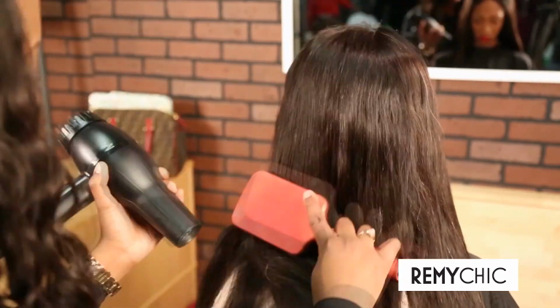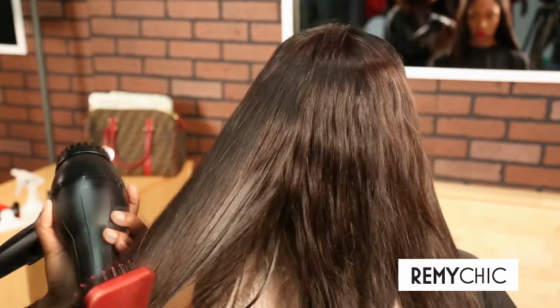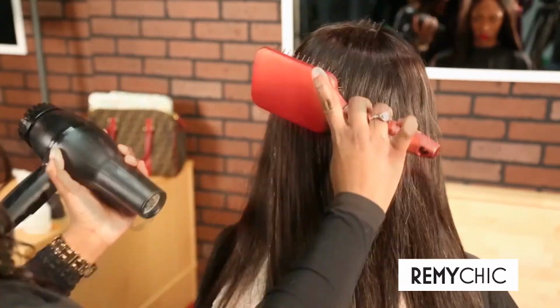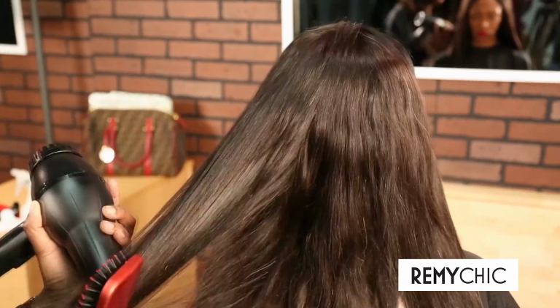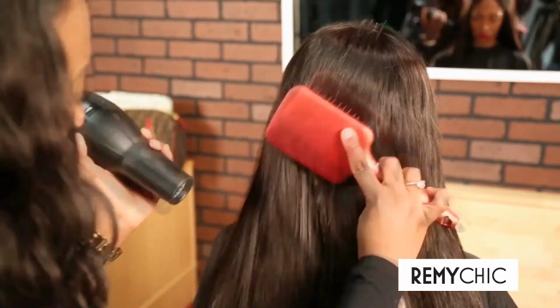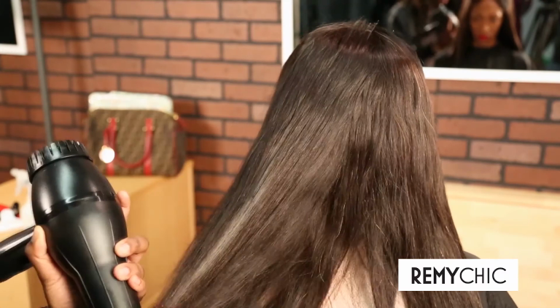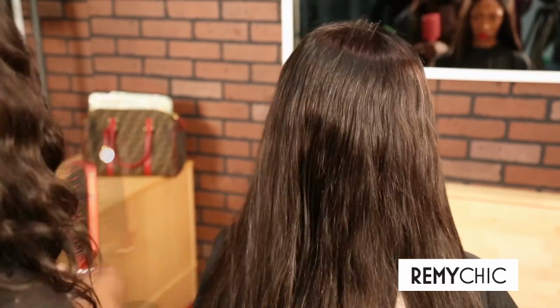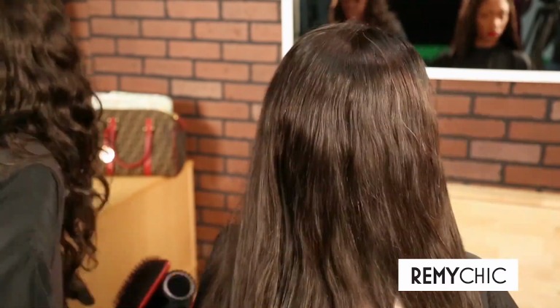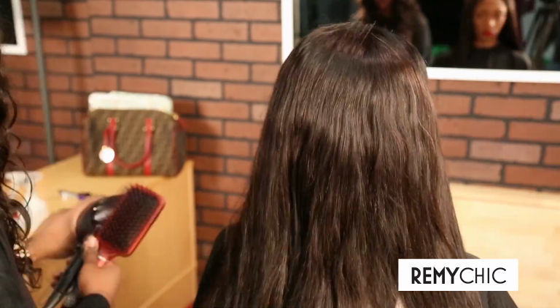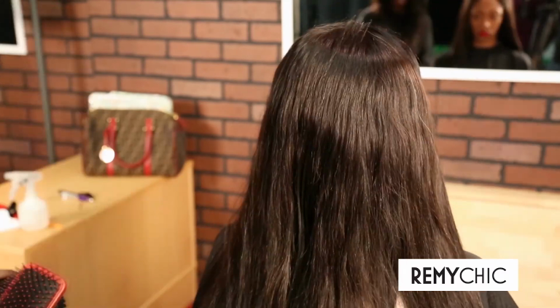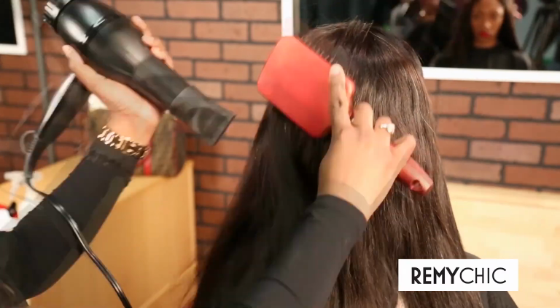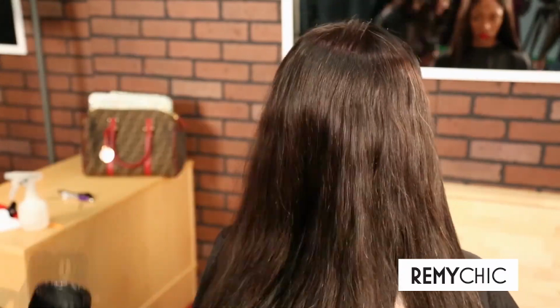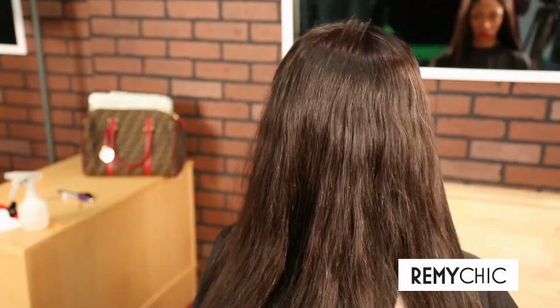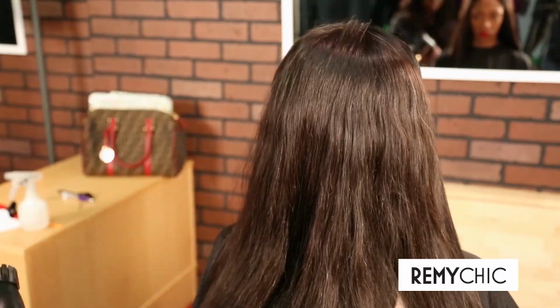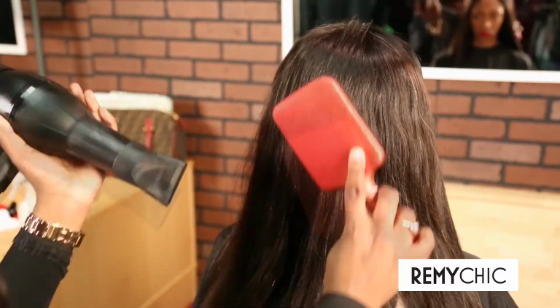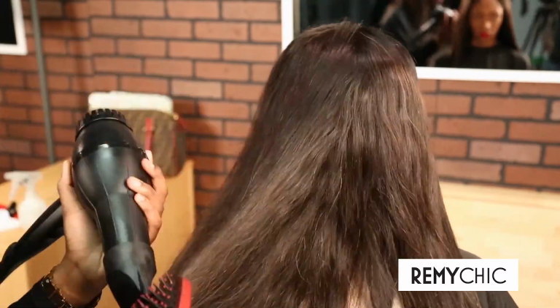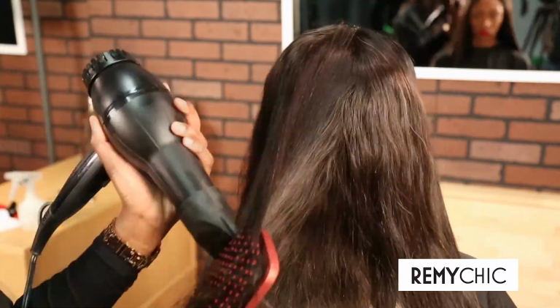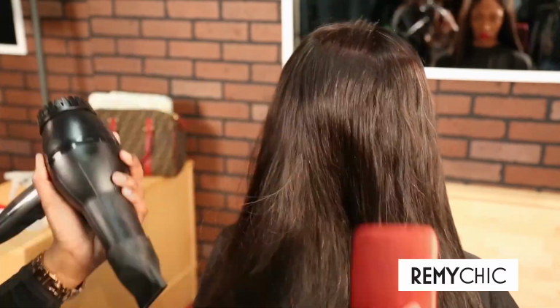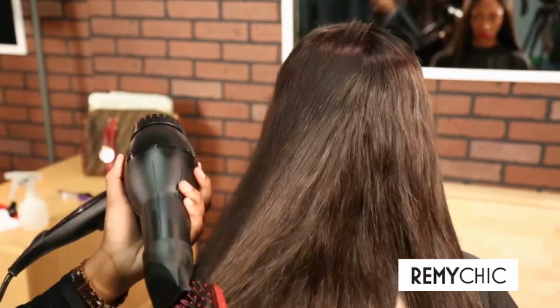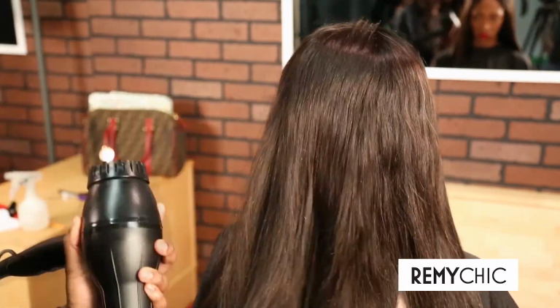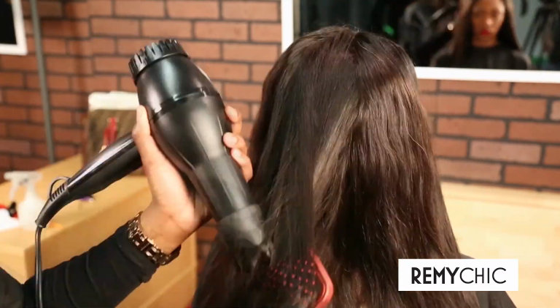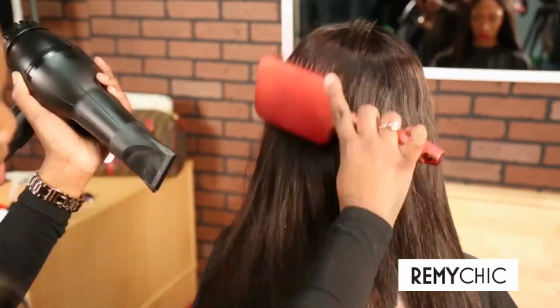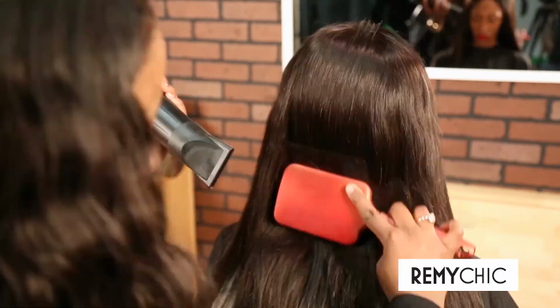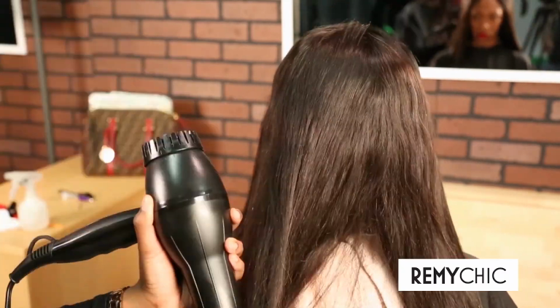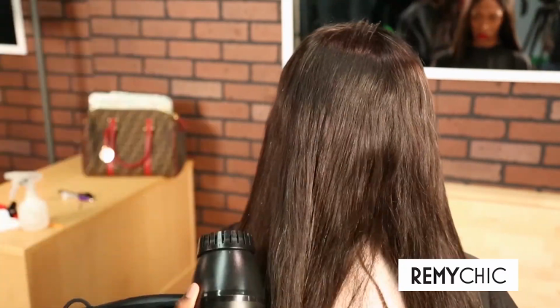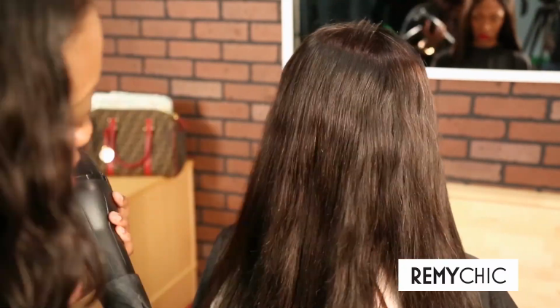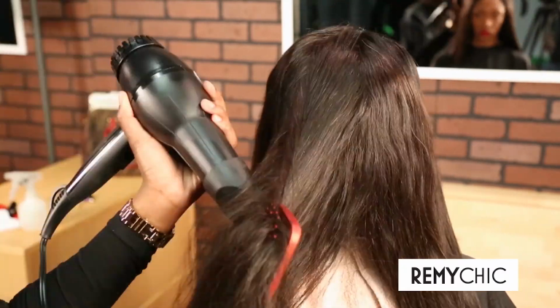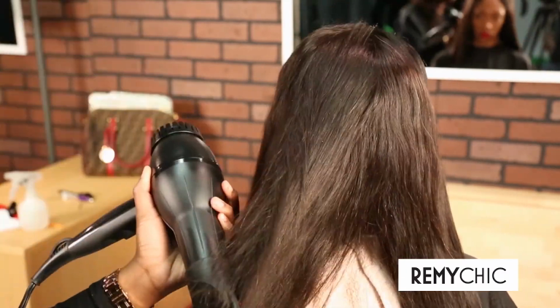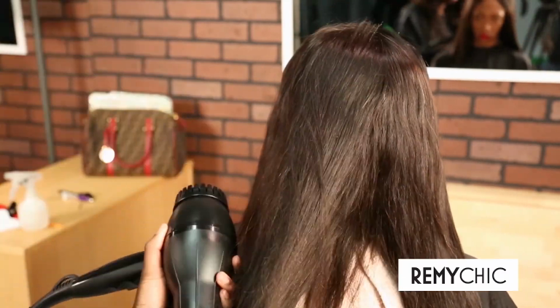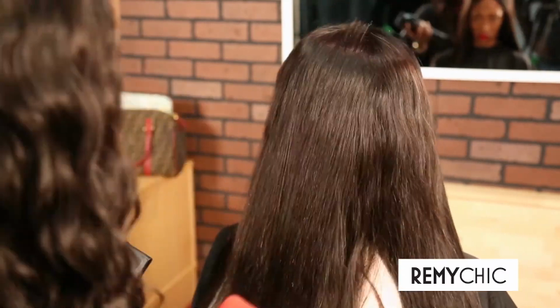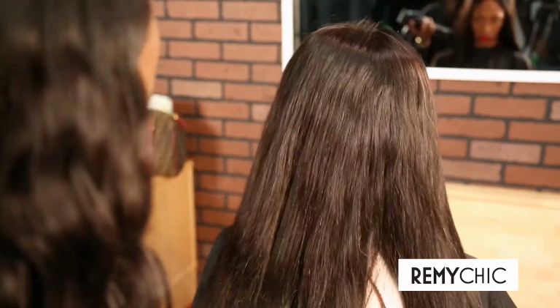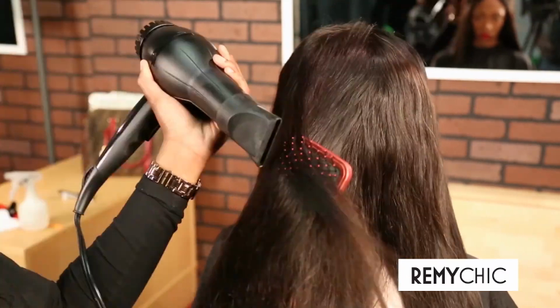Now we will show you how easy it is to get the relaxed straight look just by simply using a brush and a blow dryer for a few minutes.